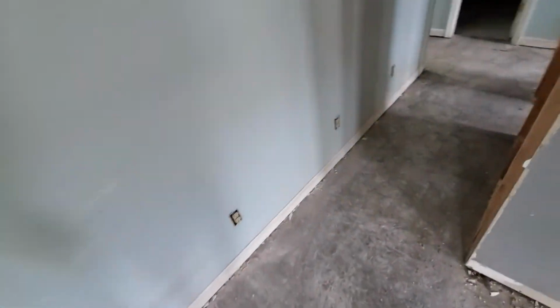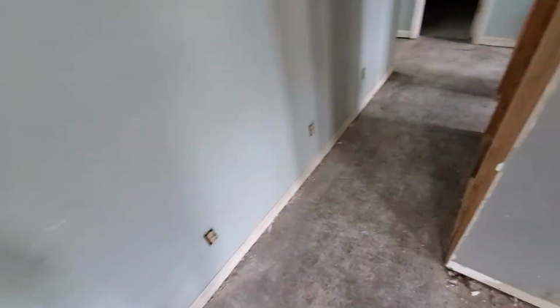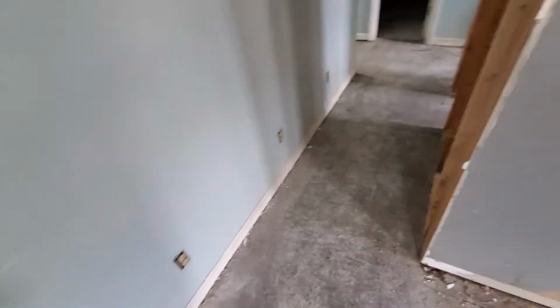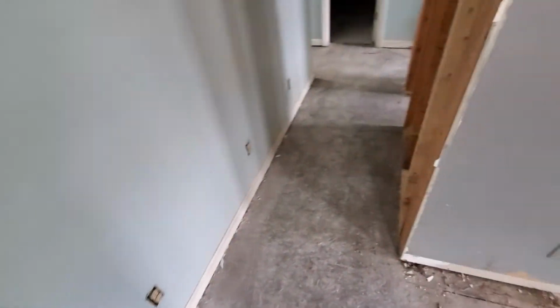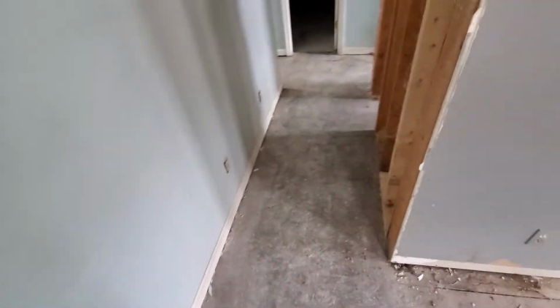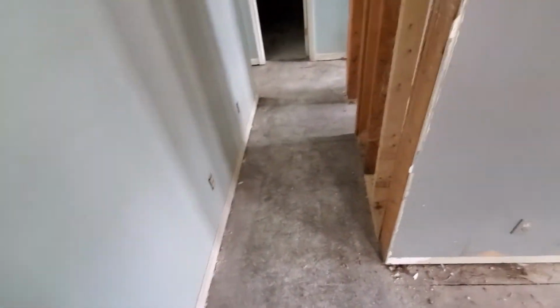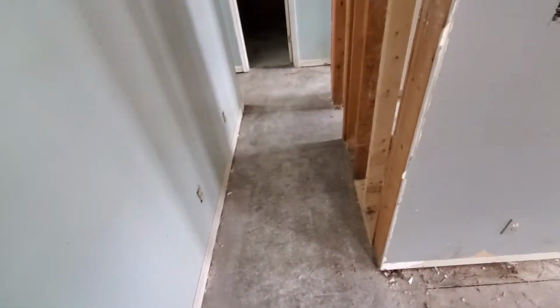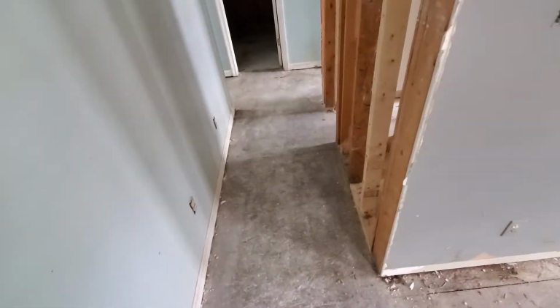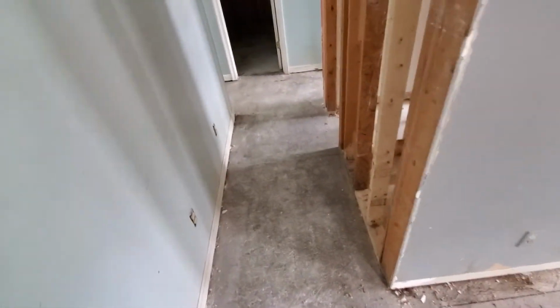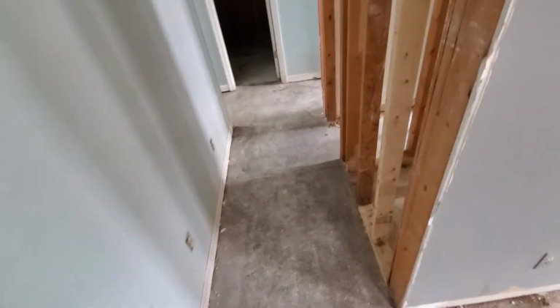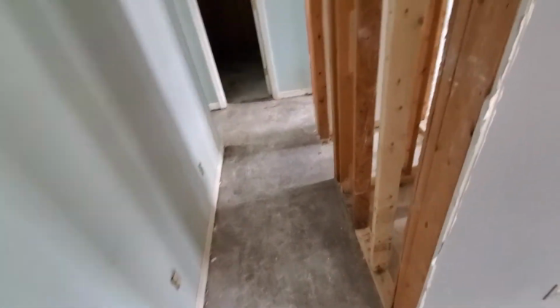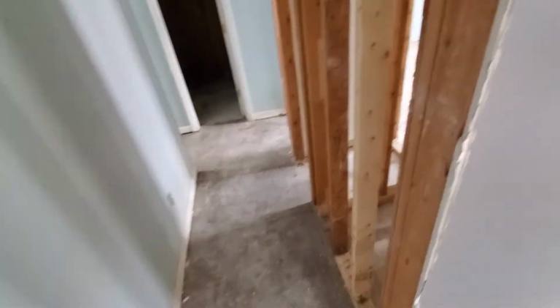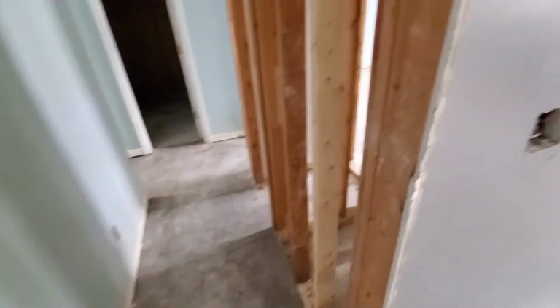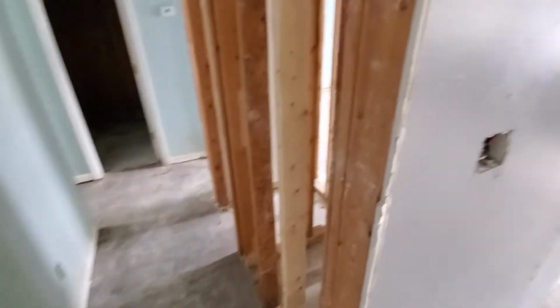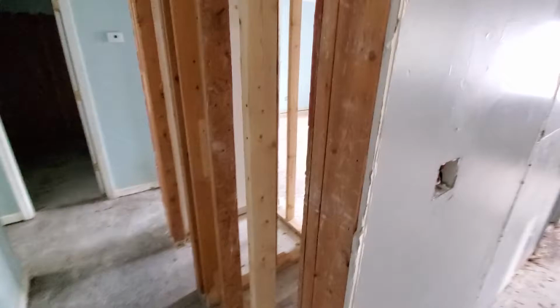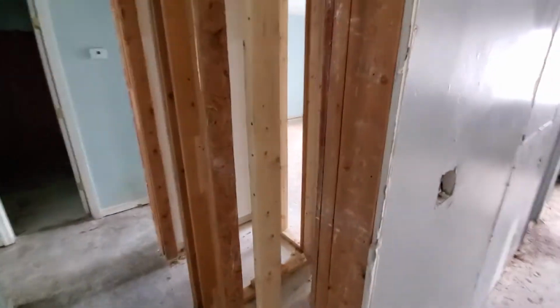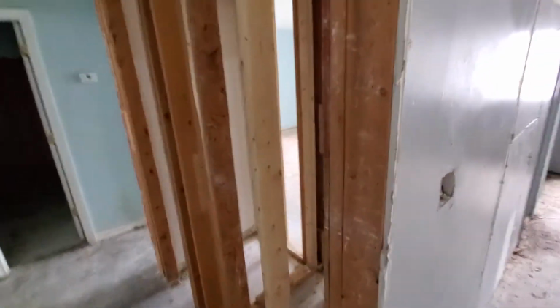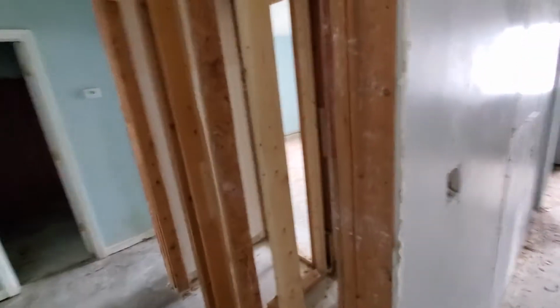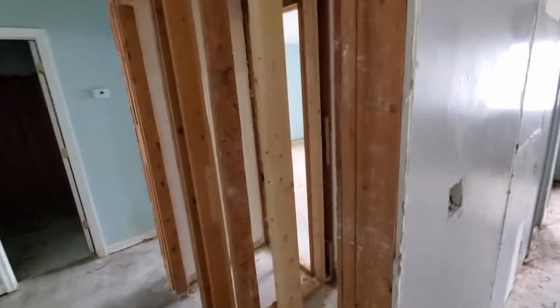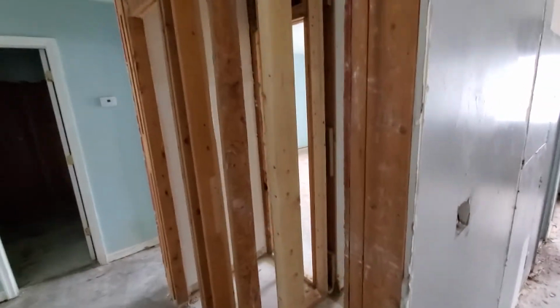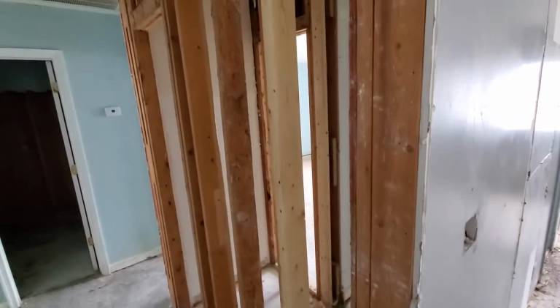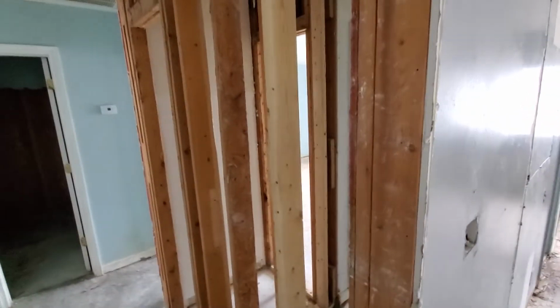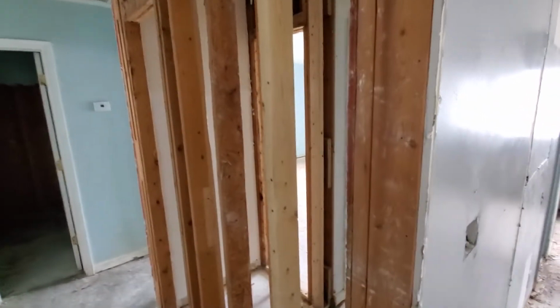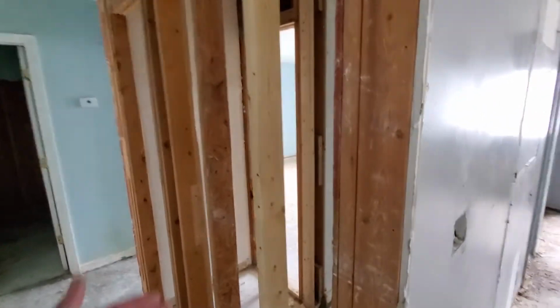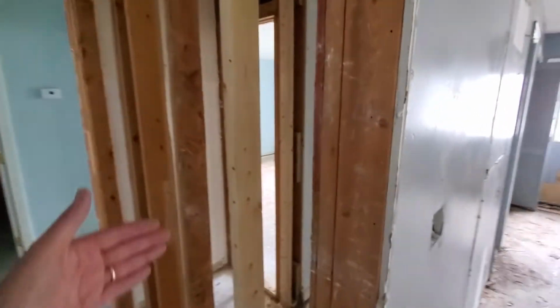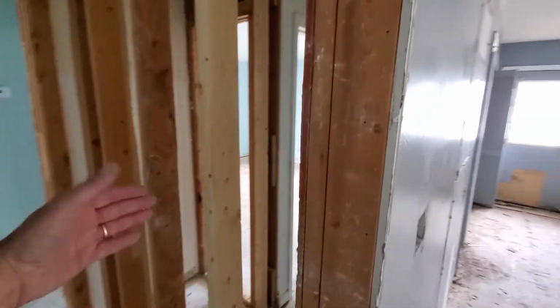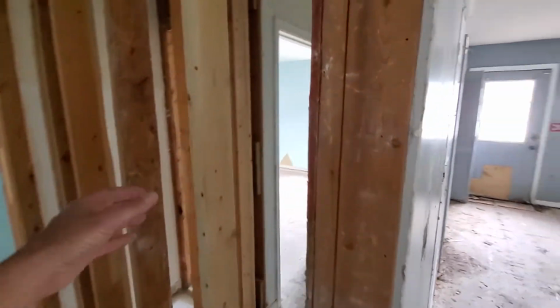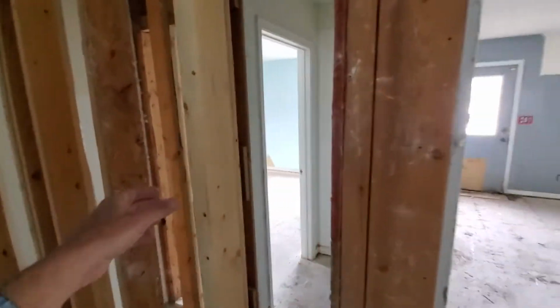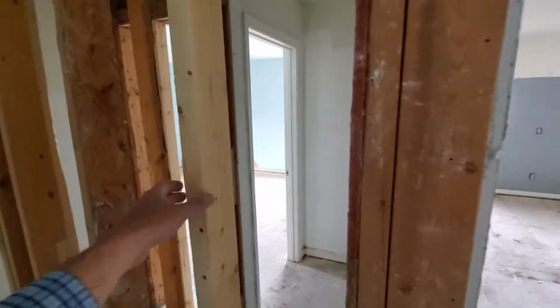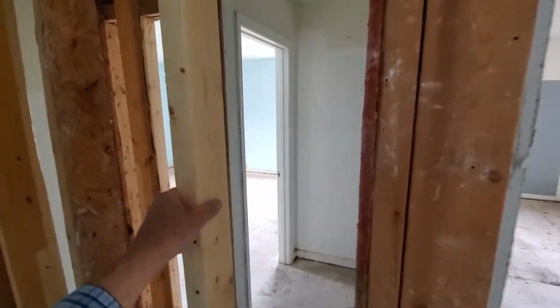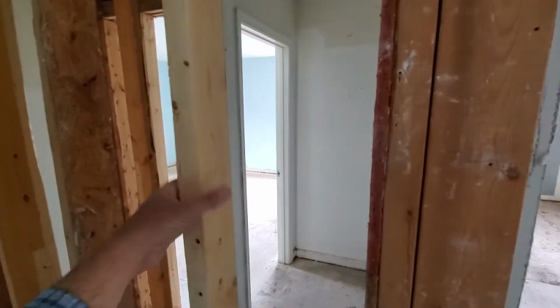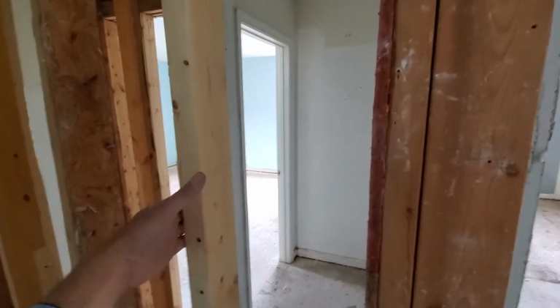The continuous floor will go into the laundry room and into all the closets — one continuous floor, no transition strips — so it looks really, really nice that way.